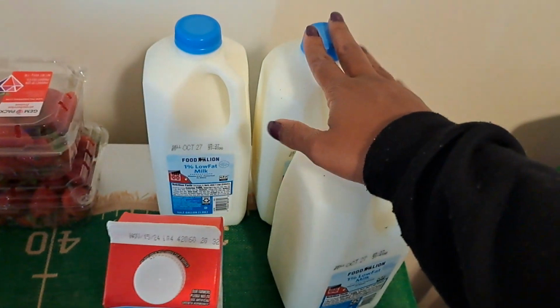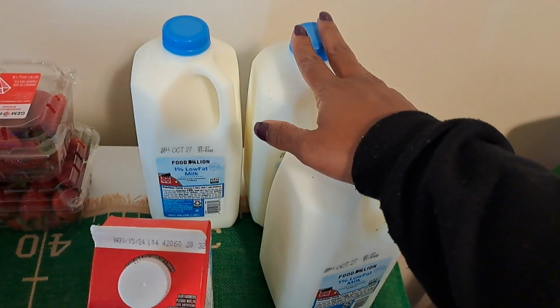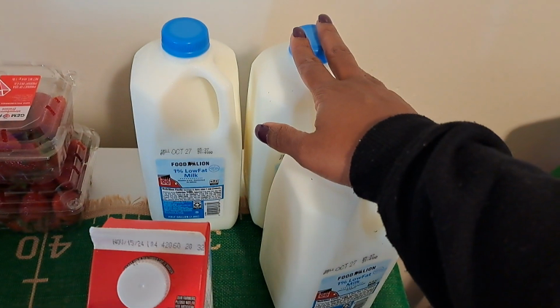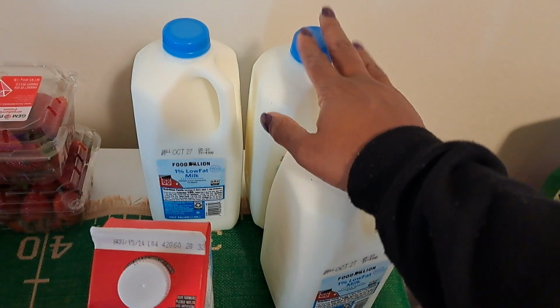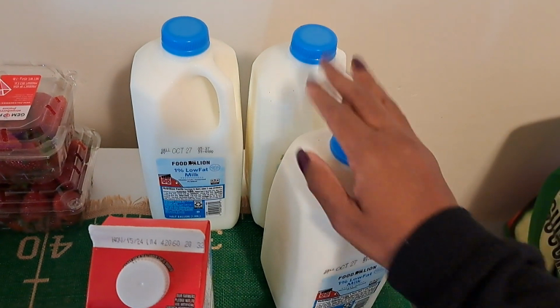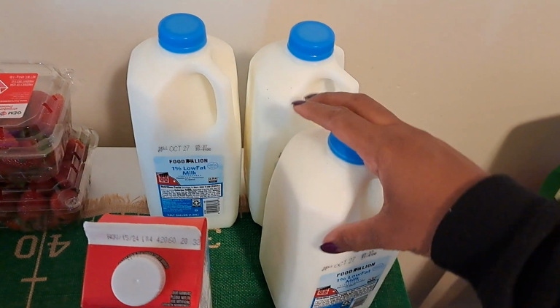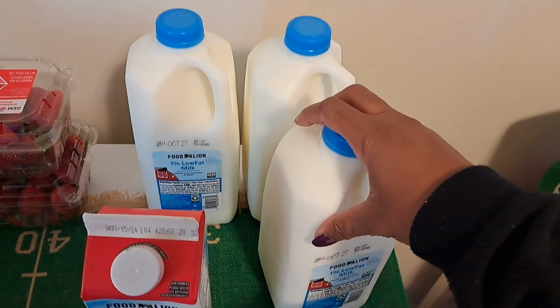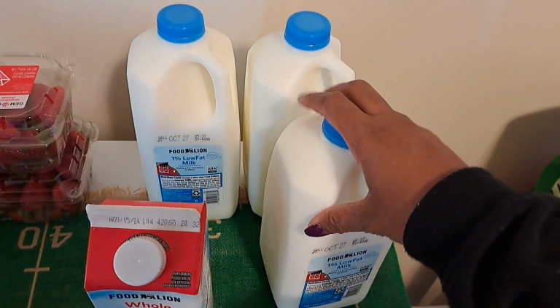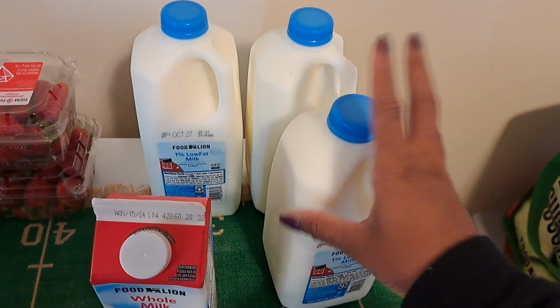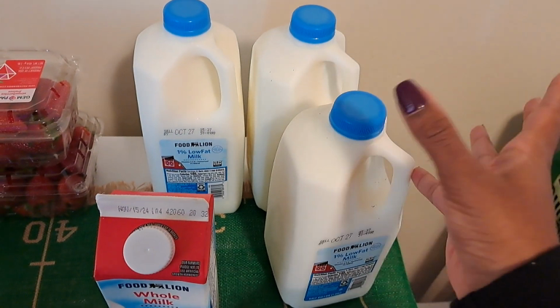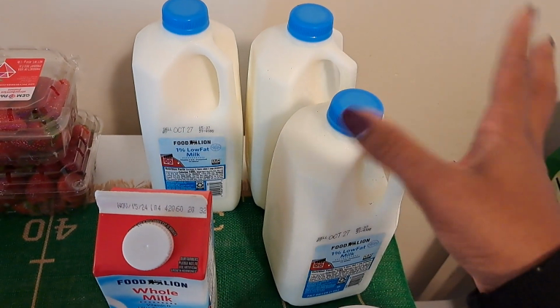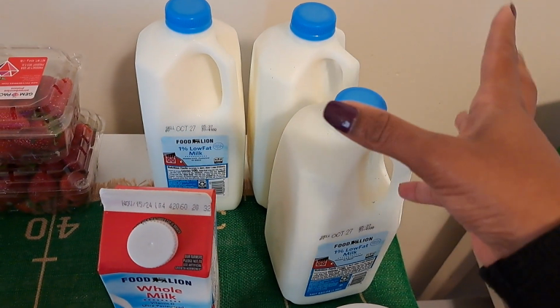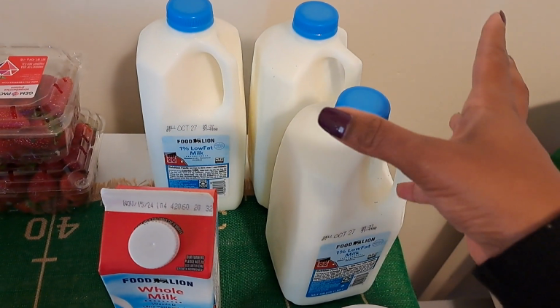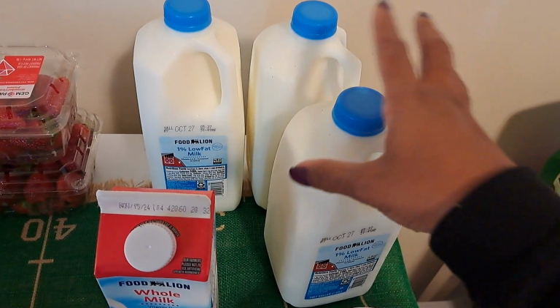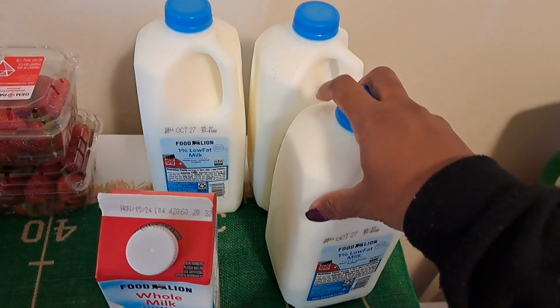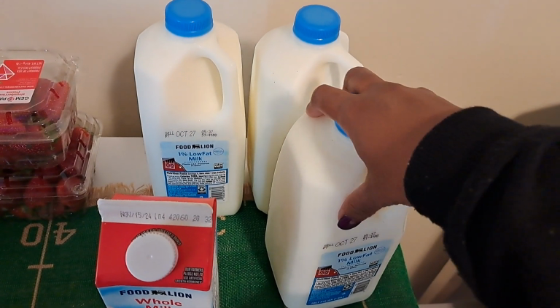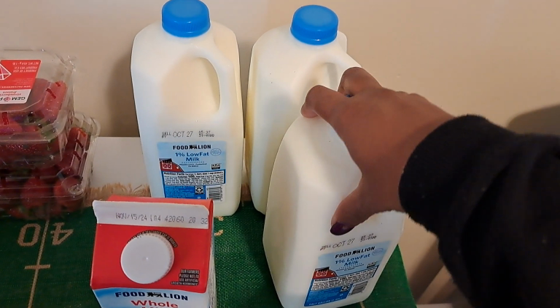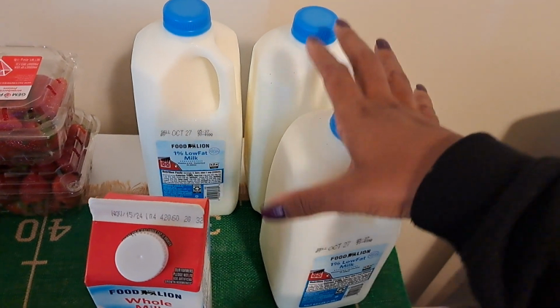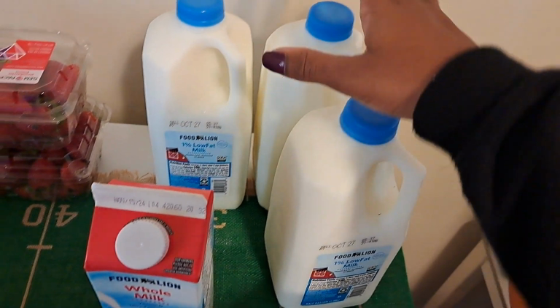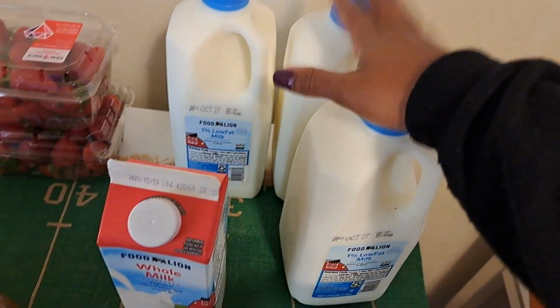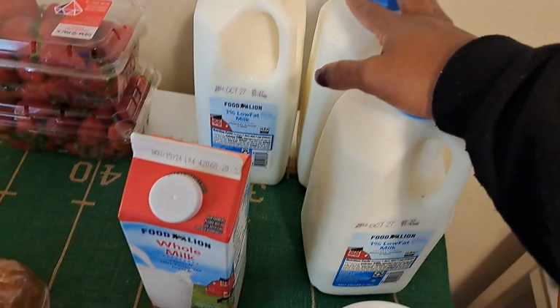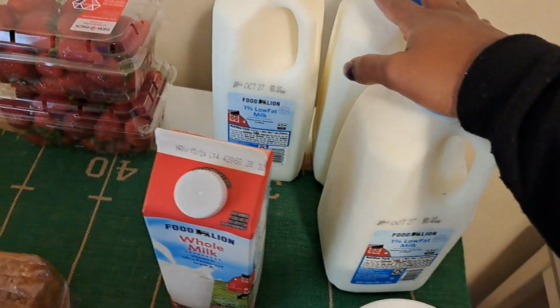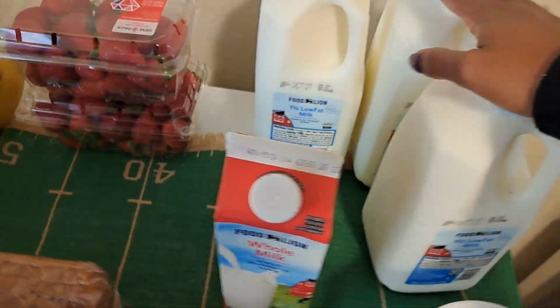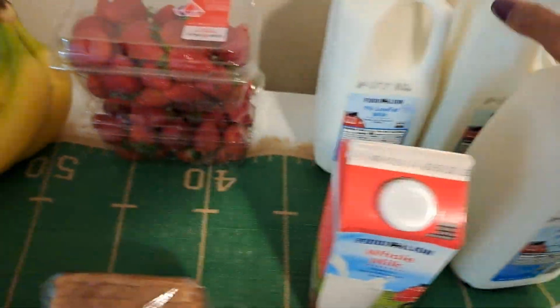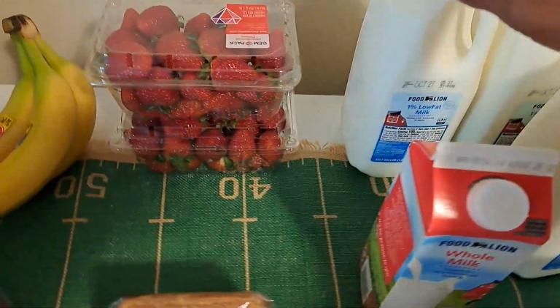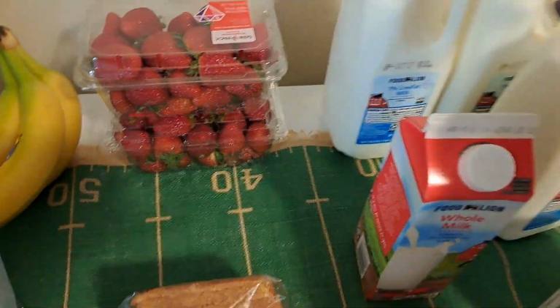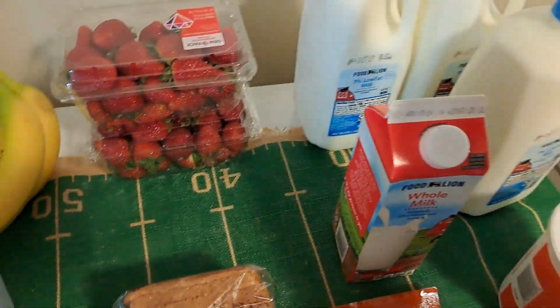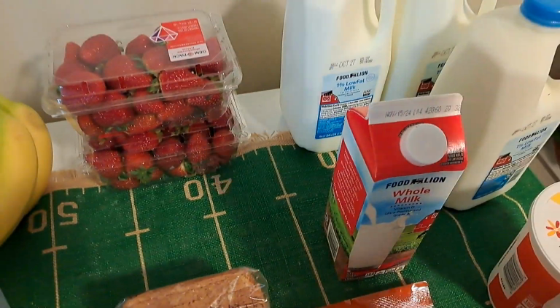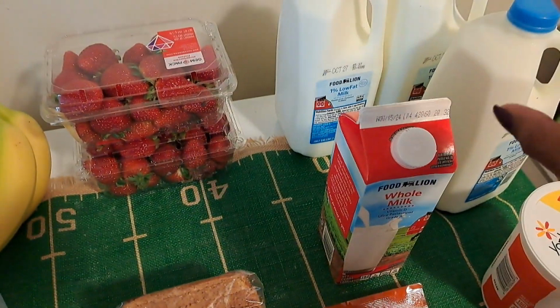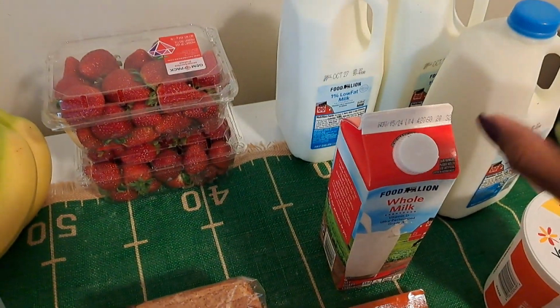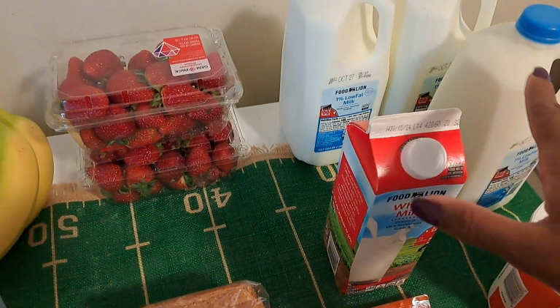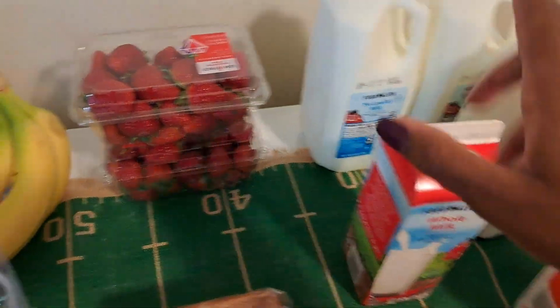One percent low fat milk — they didn't have a whole gallon, so I just got the half gallons. I wanted to make sure I got a good date on the milk.